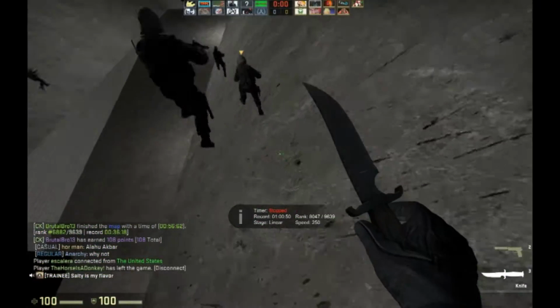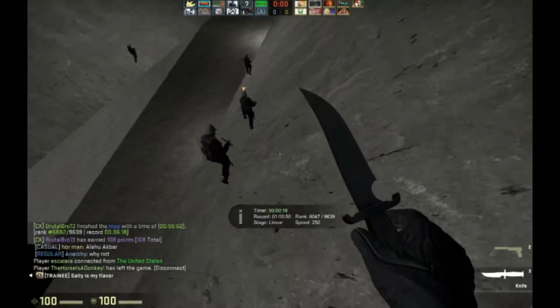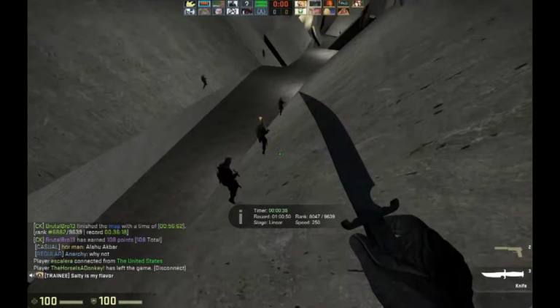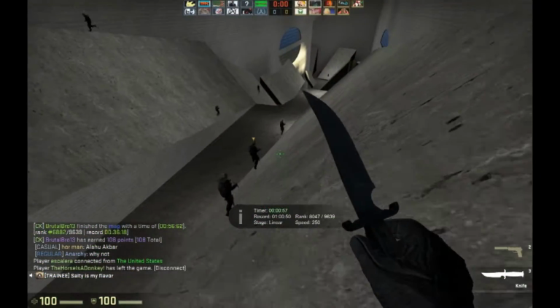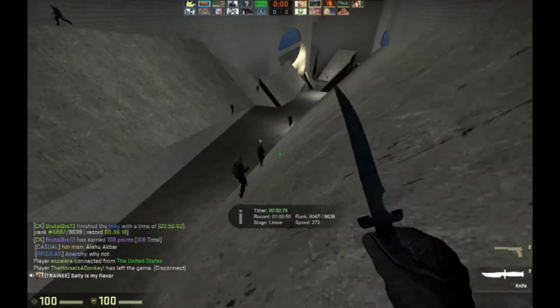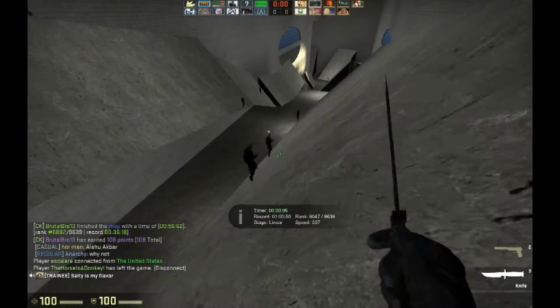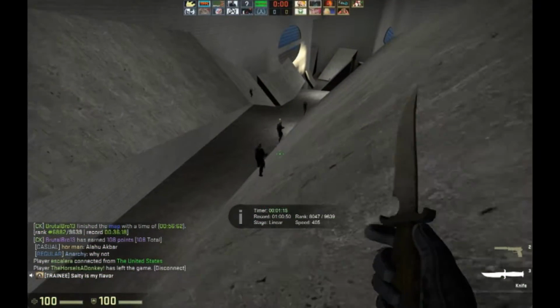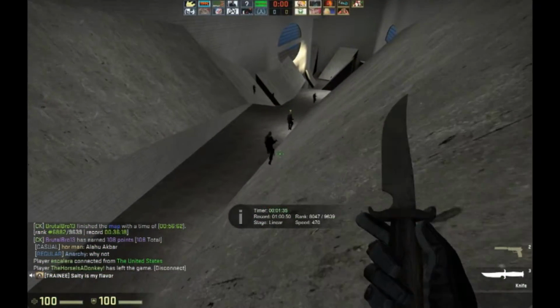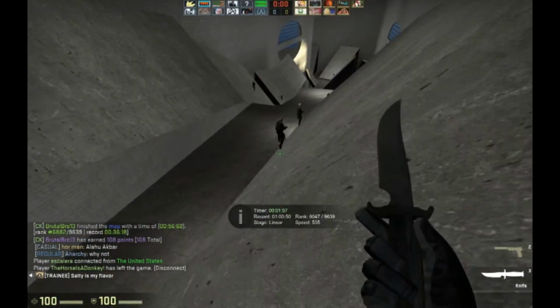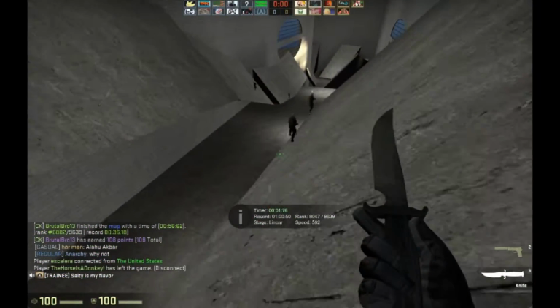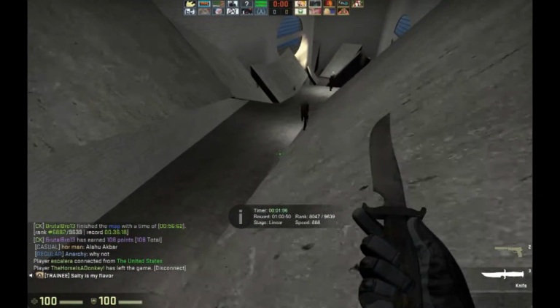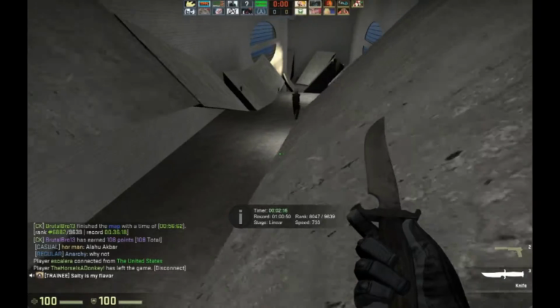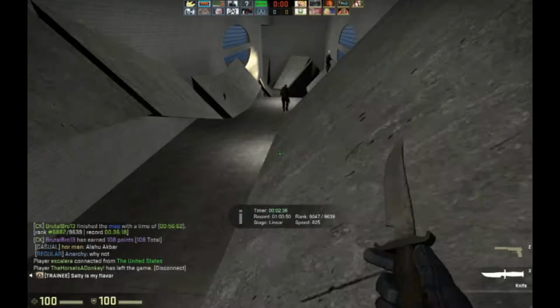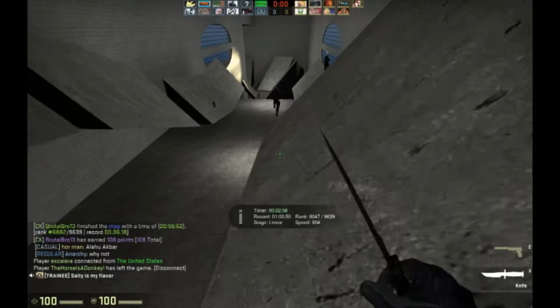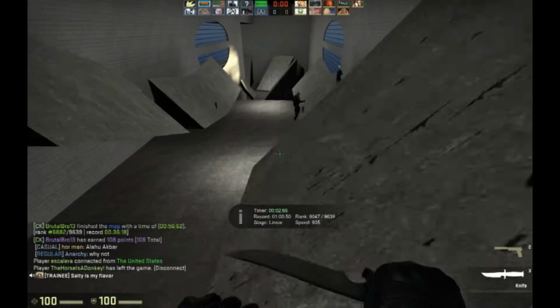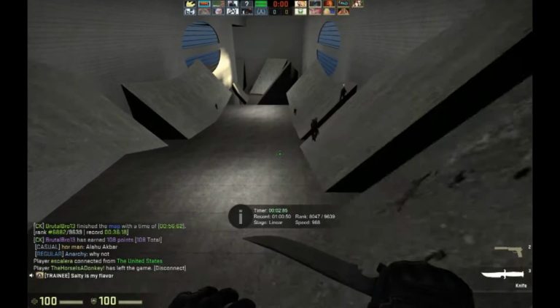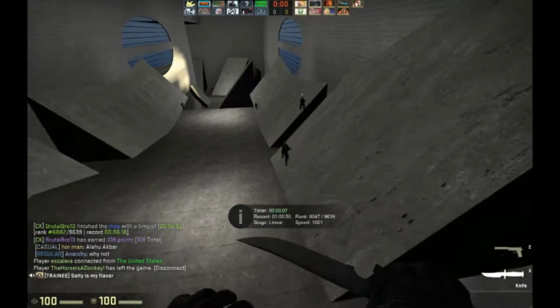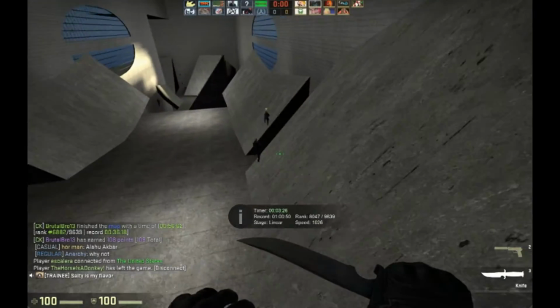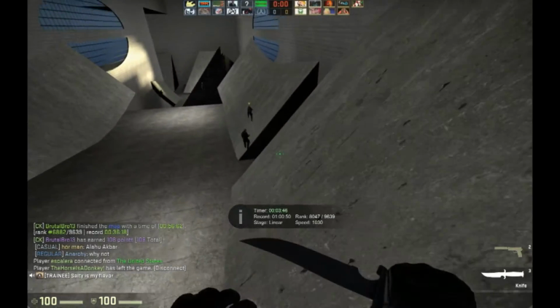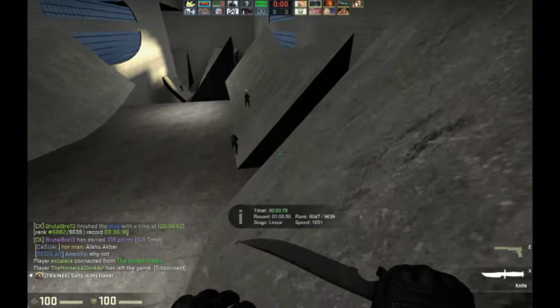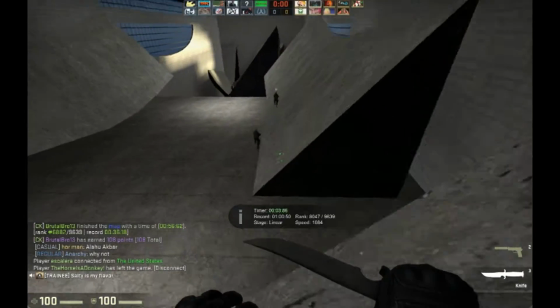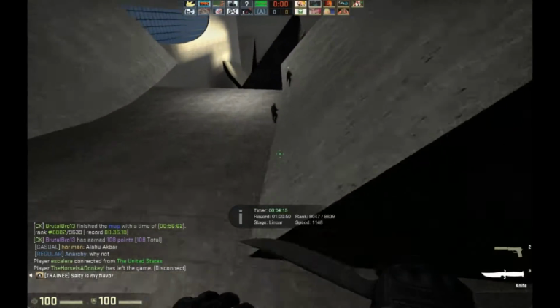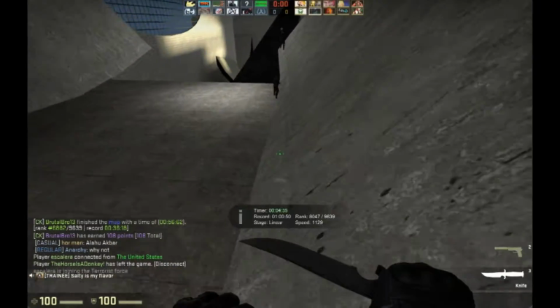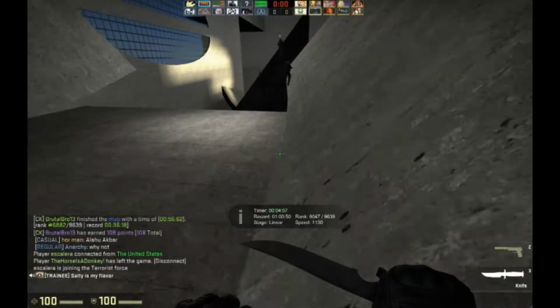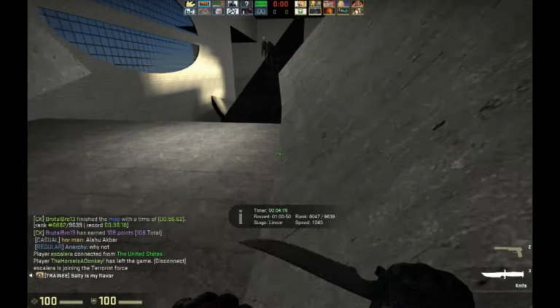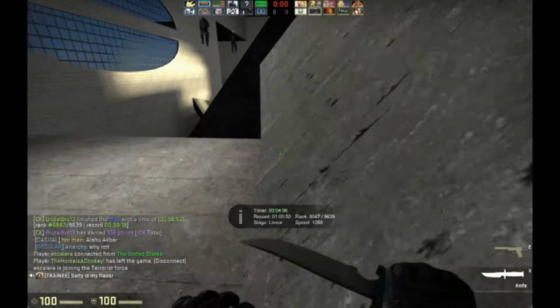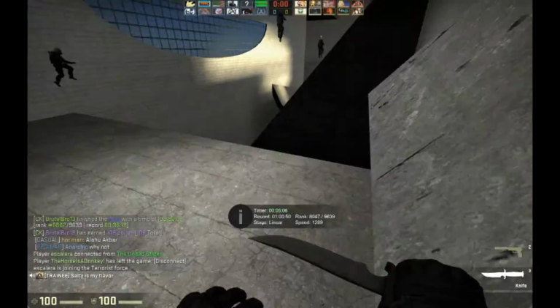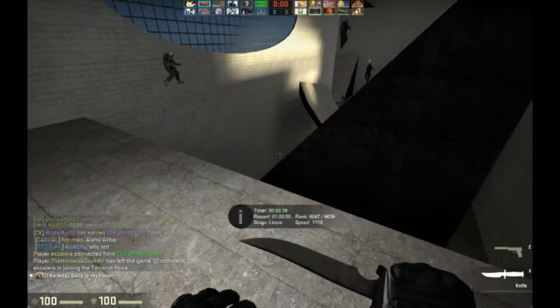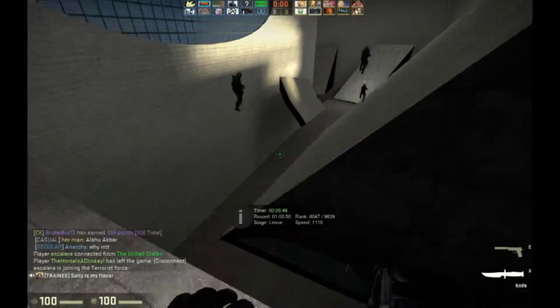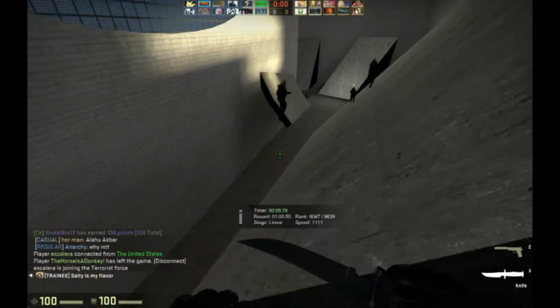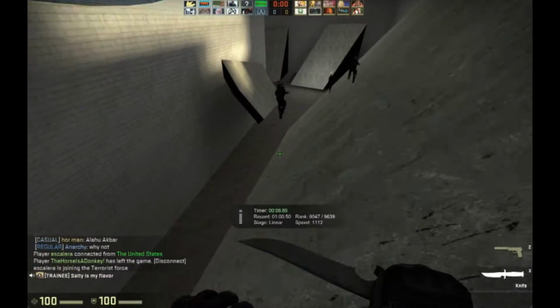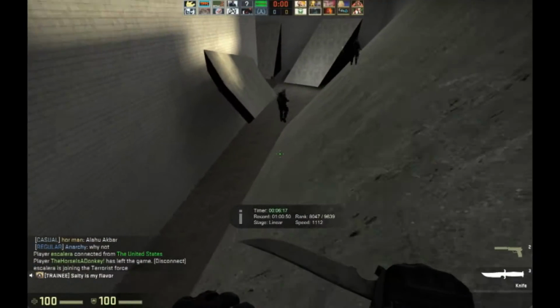Okay guys, I am back, and right now you're going to see me surfing — oh, look, let me go off that jump and land.